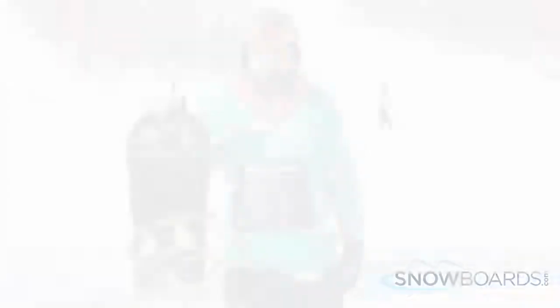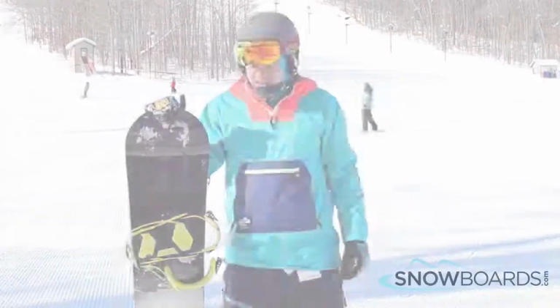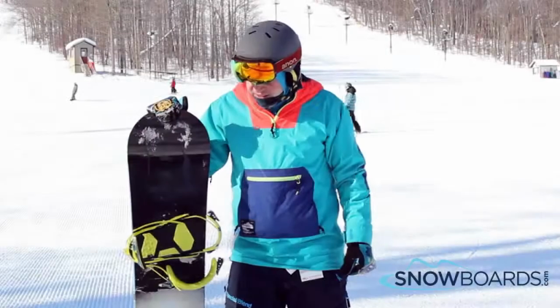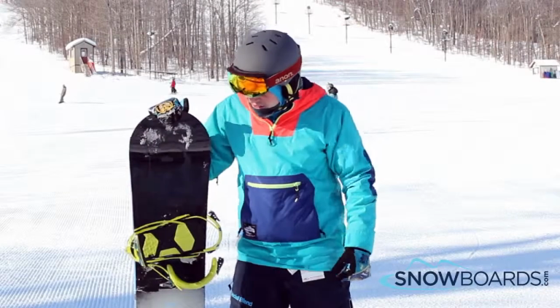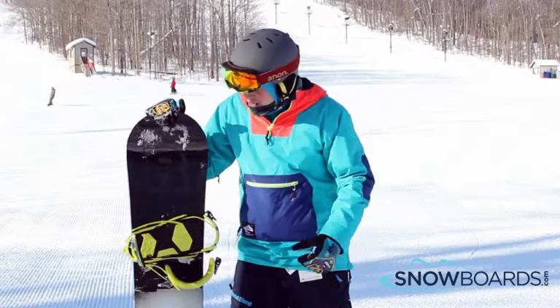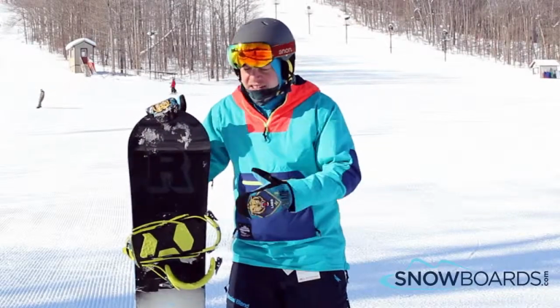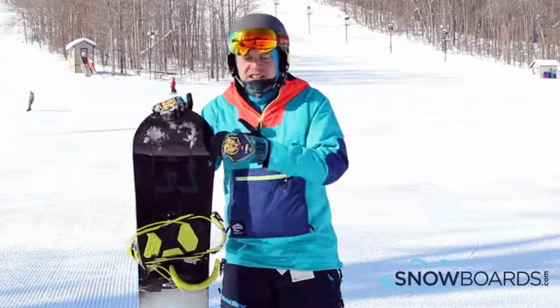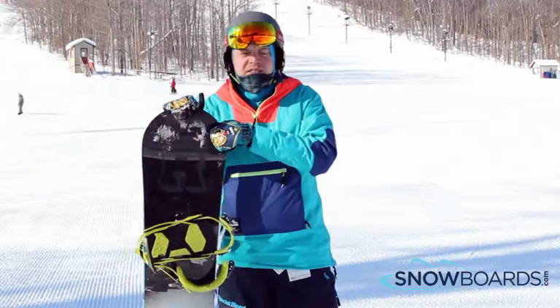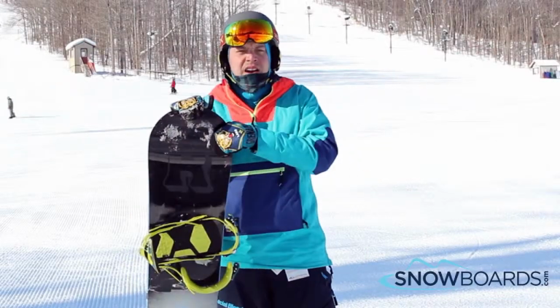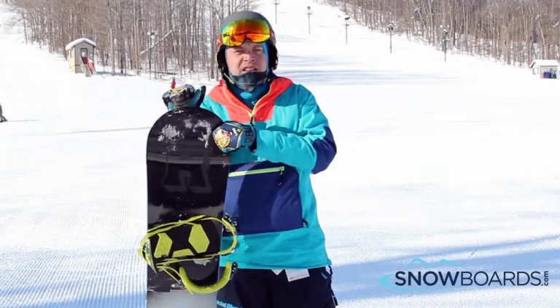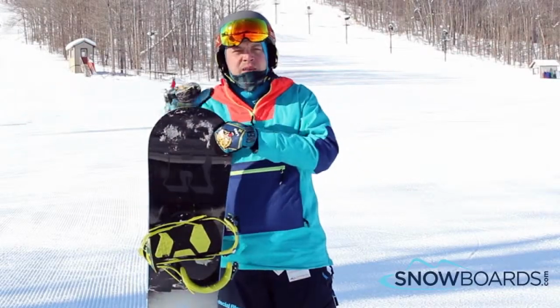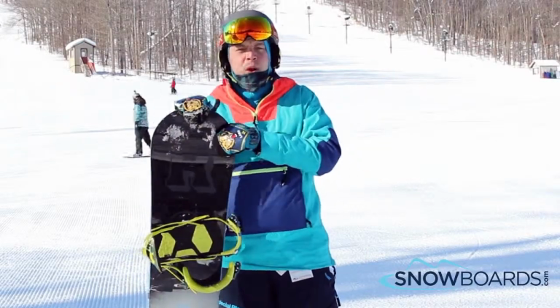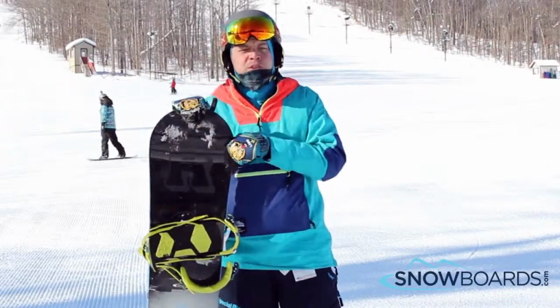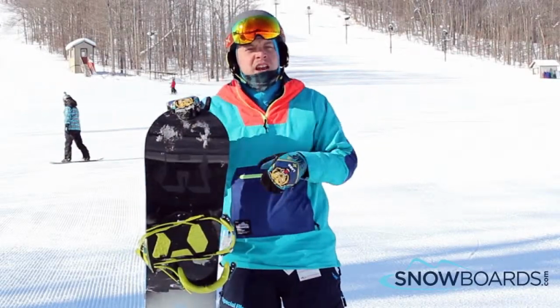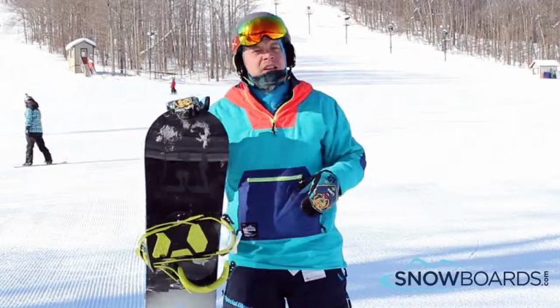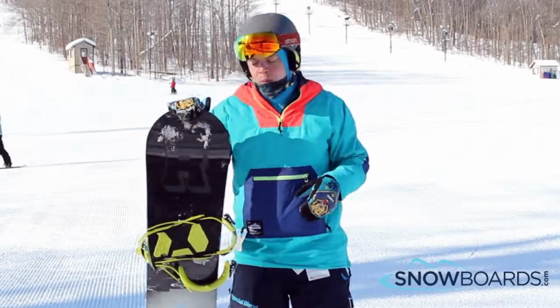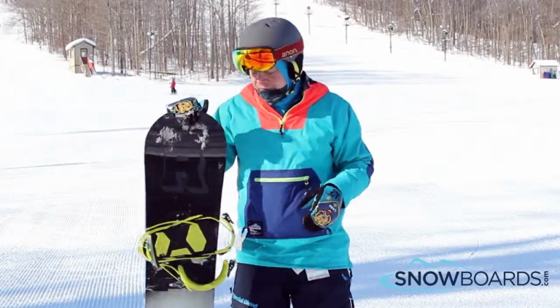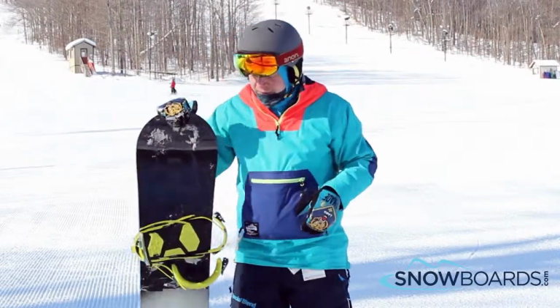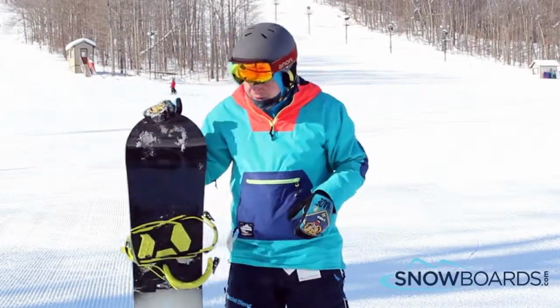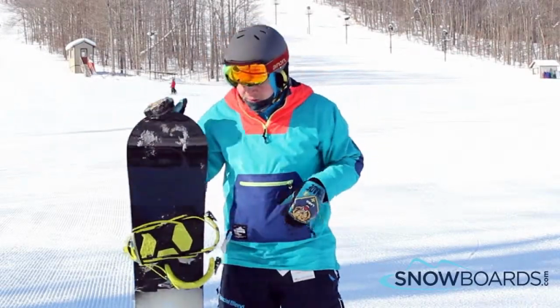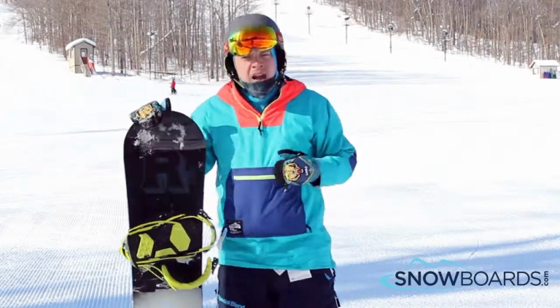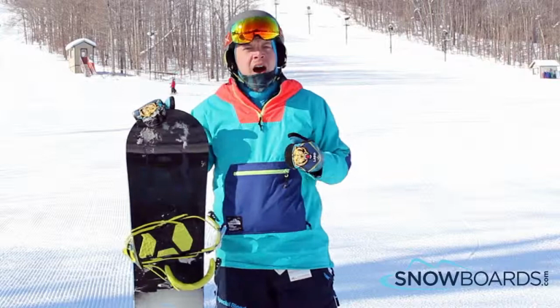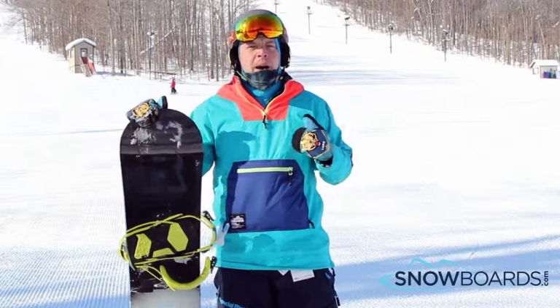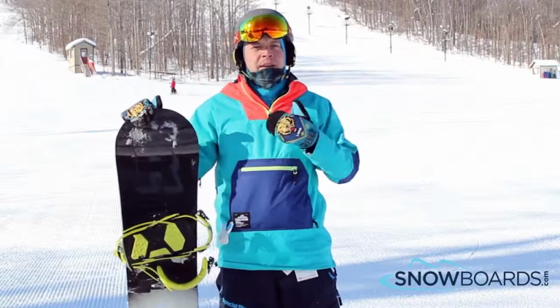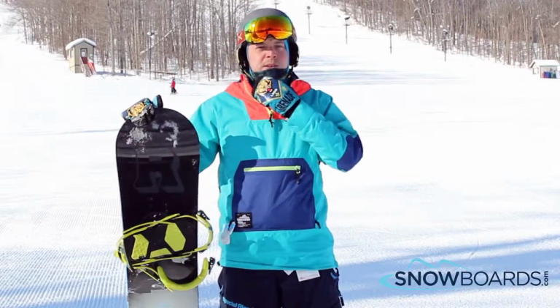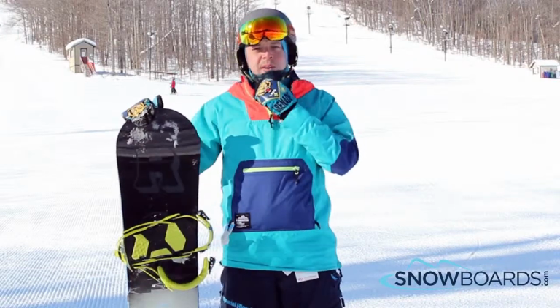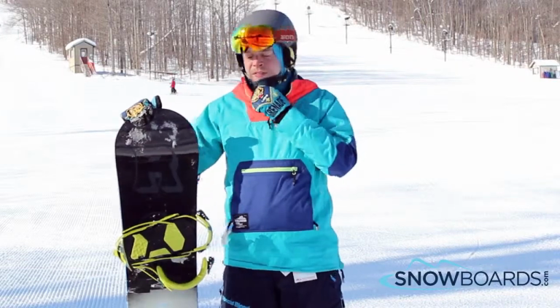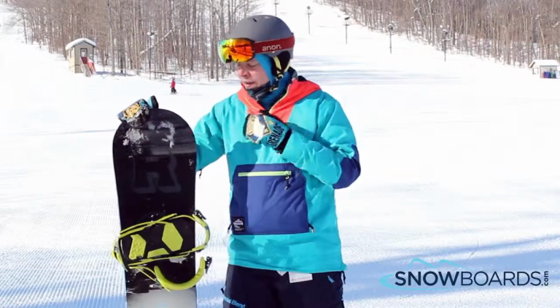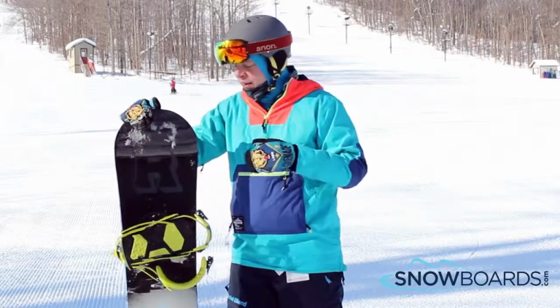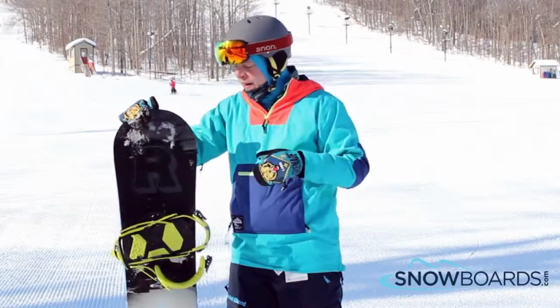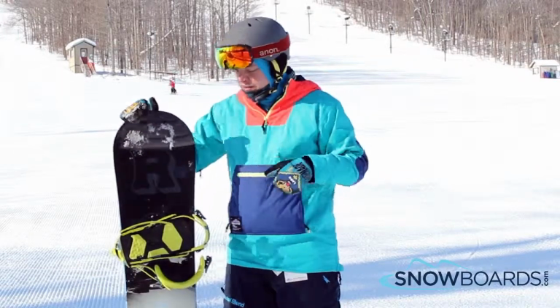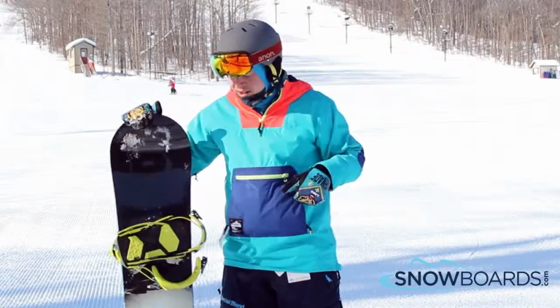Hey, this is Ian. I just got done riding the Roam Shank in a 152. I give this board 5 out of 5 stars.